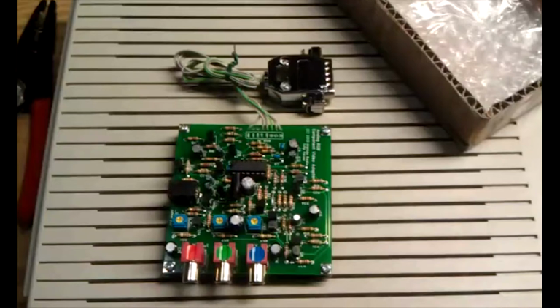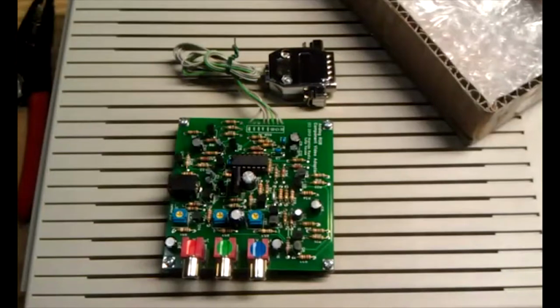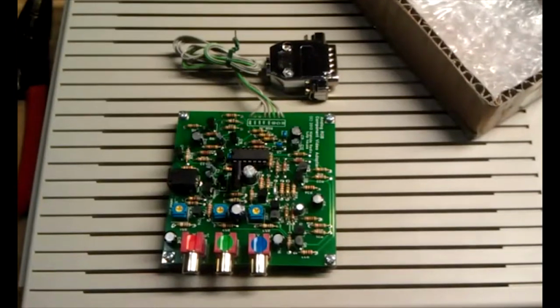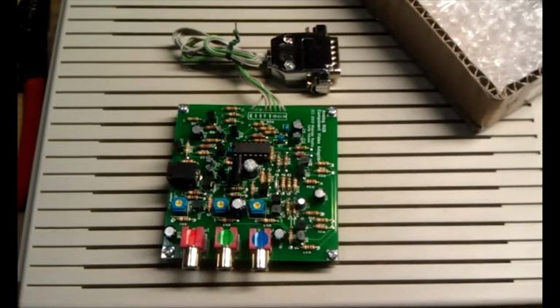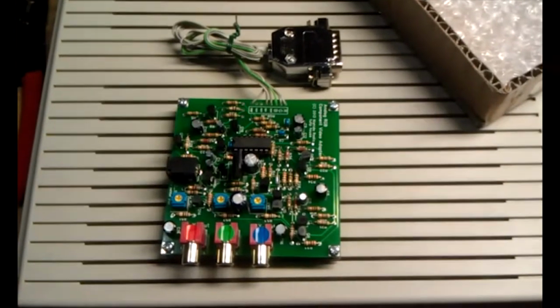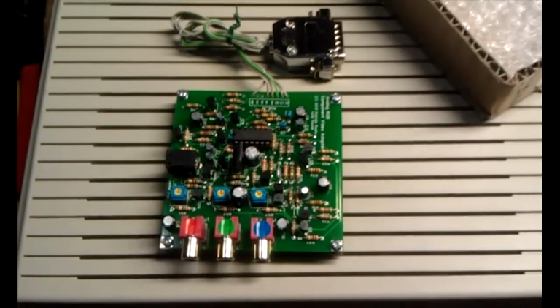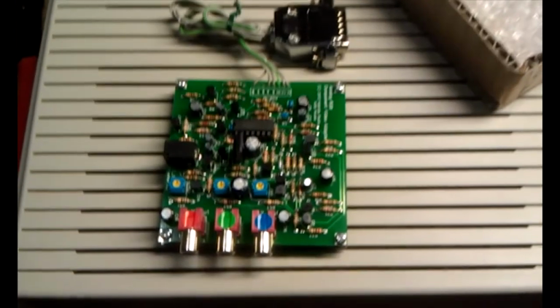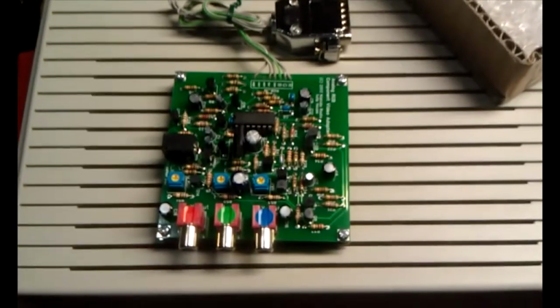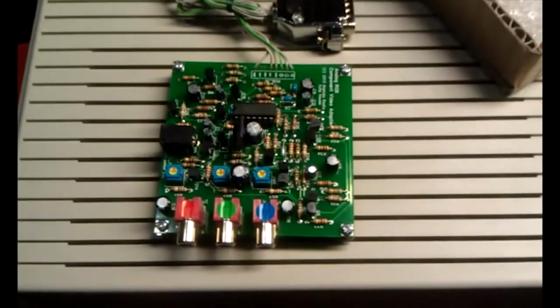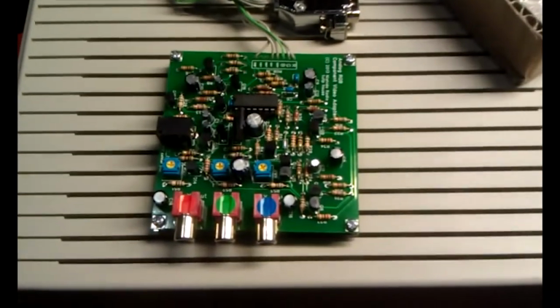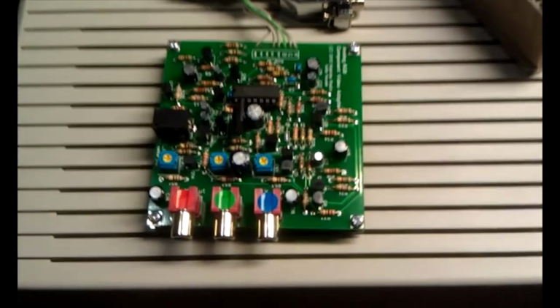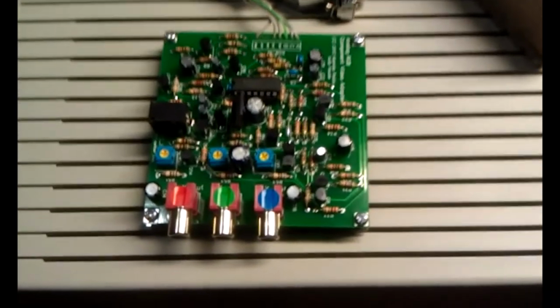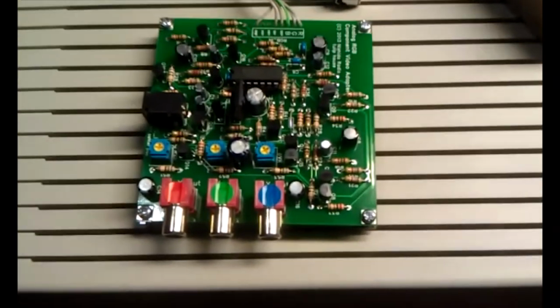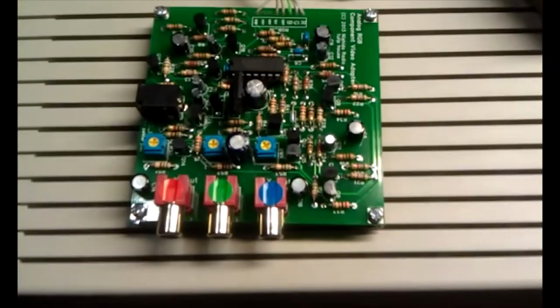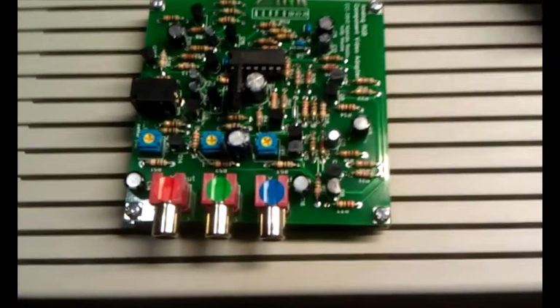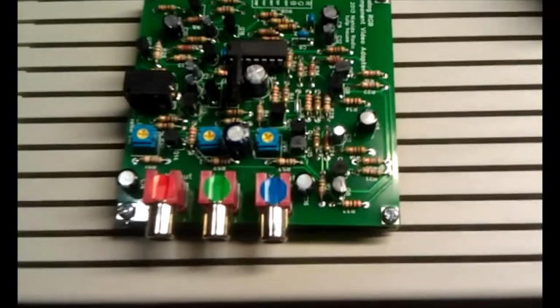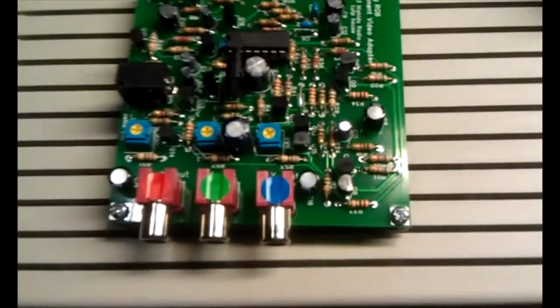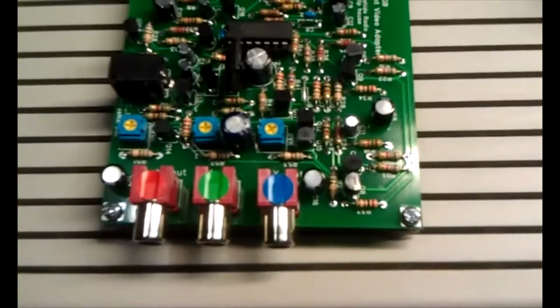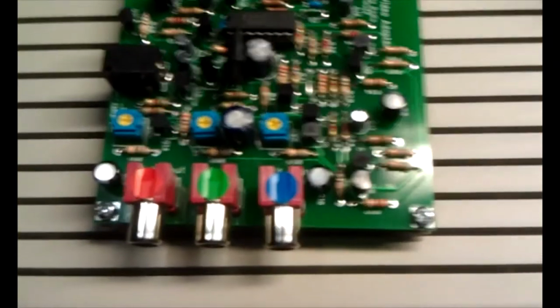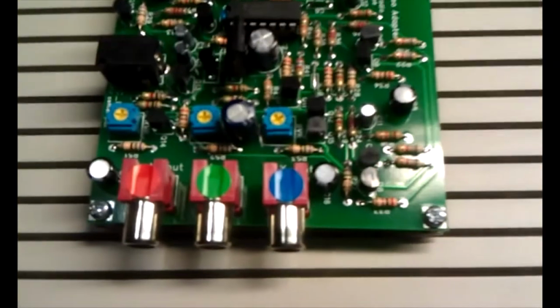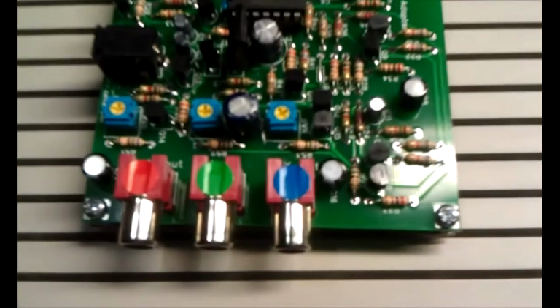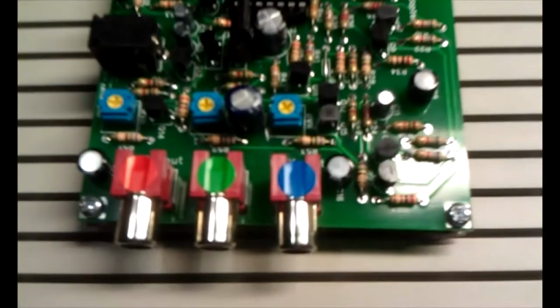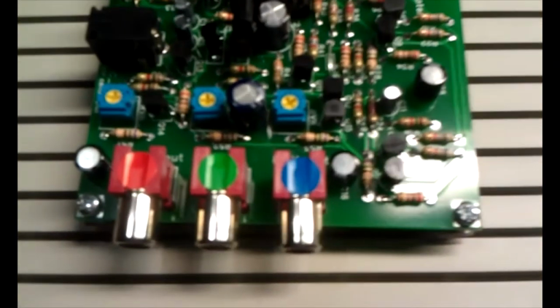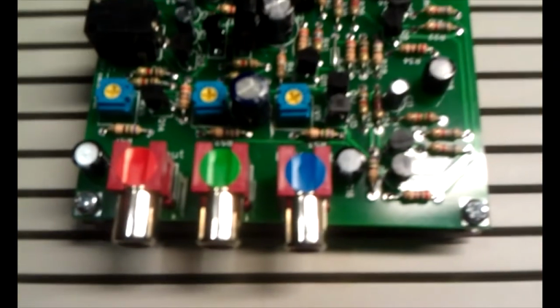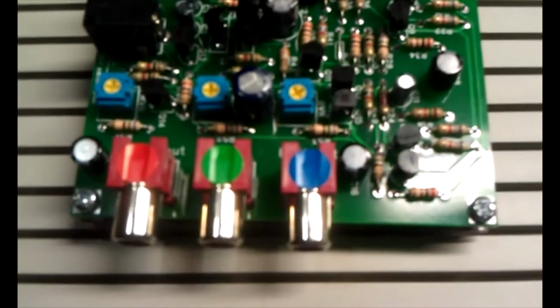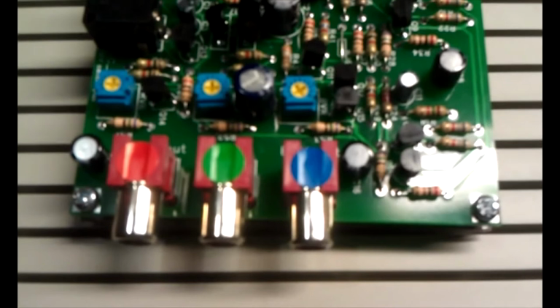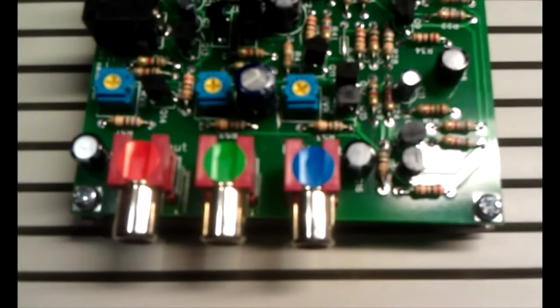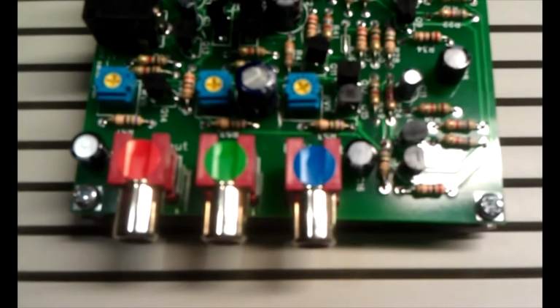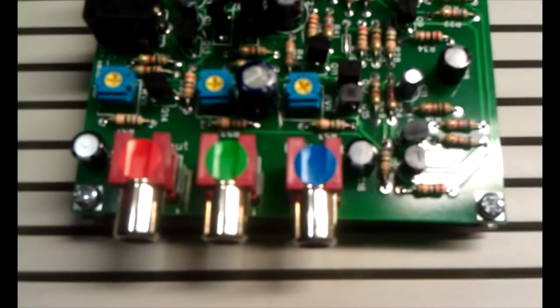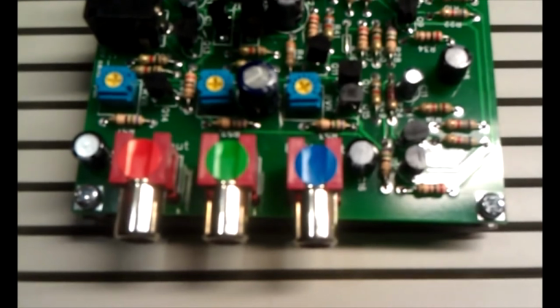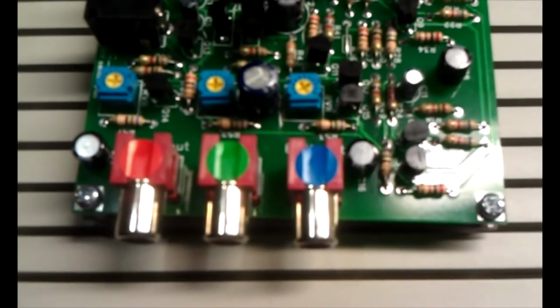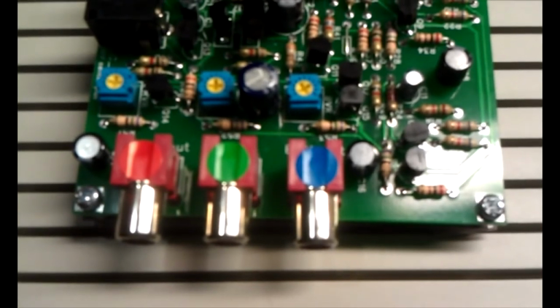Hello, I'm Dagan and I'm going to do a quick review of the analog RGB component adapter for the 2GS.